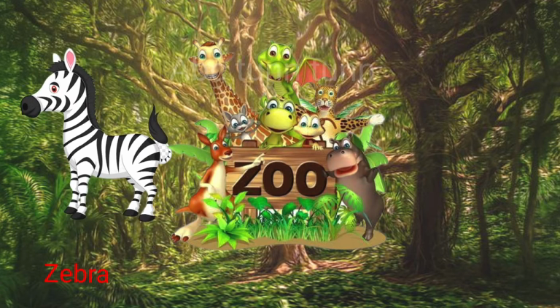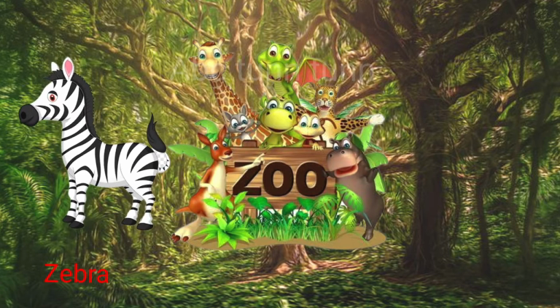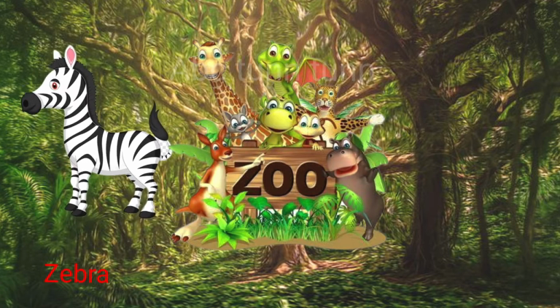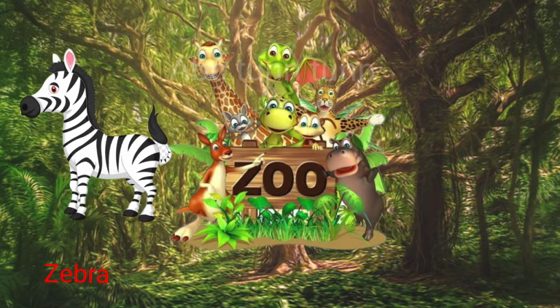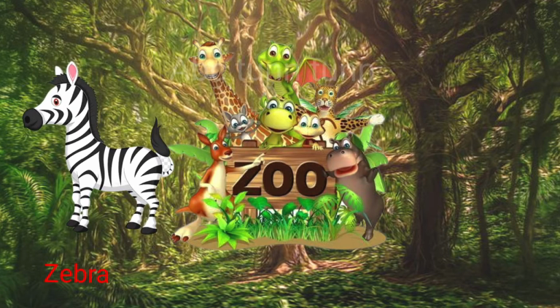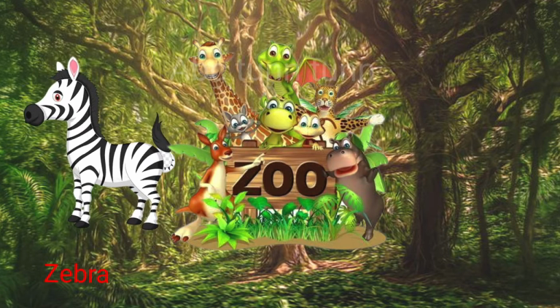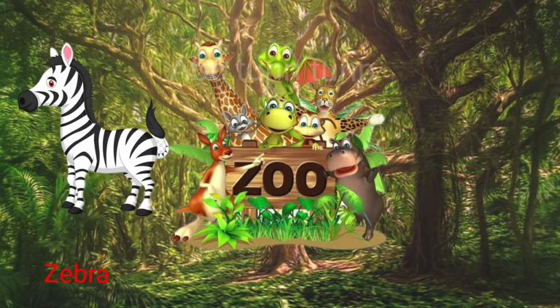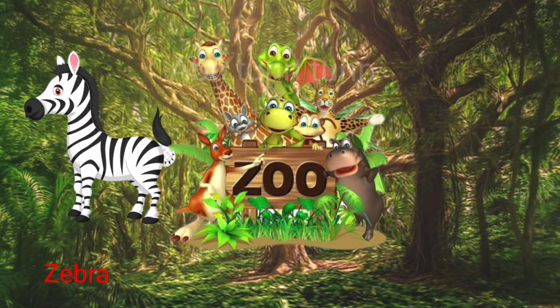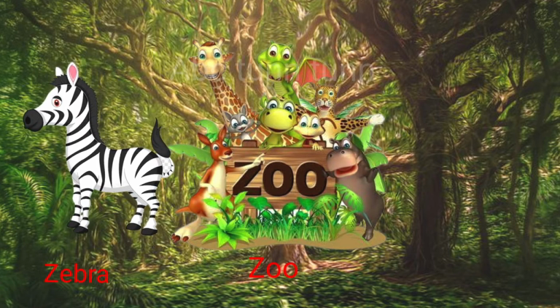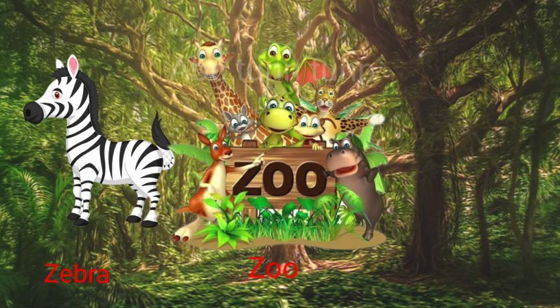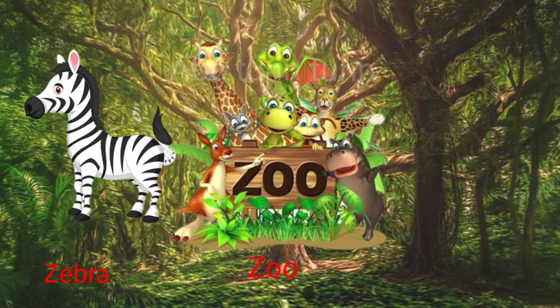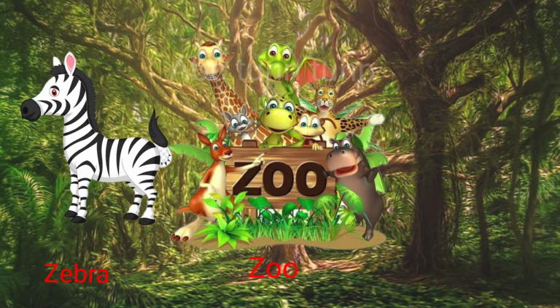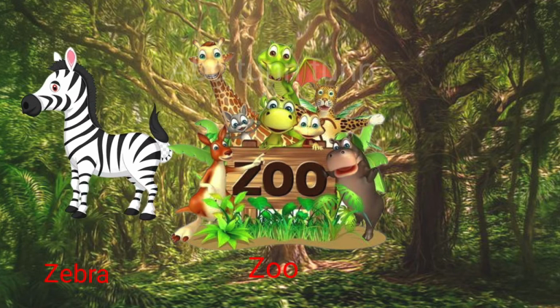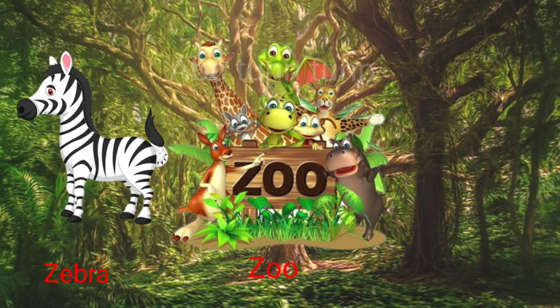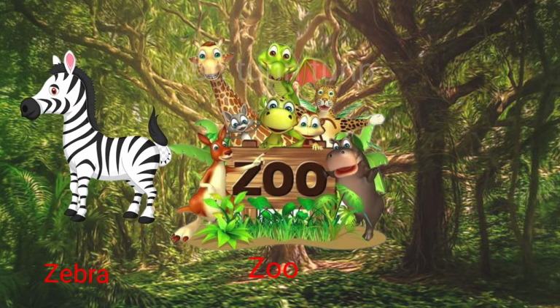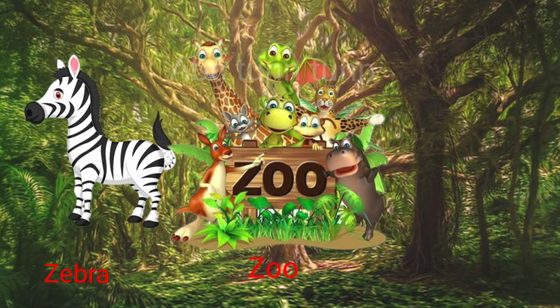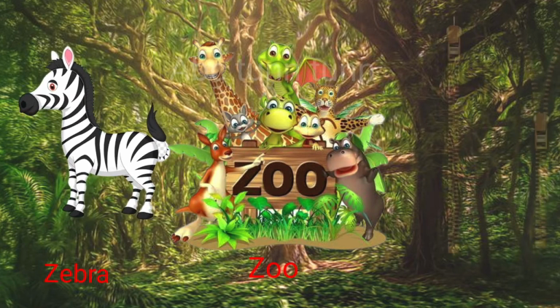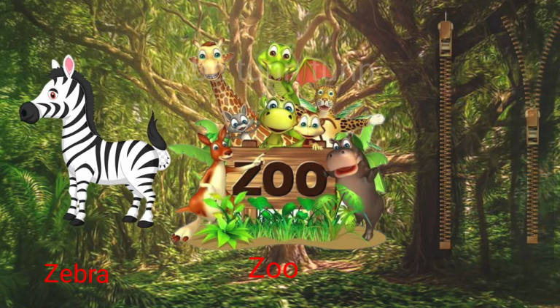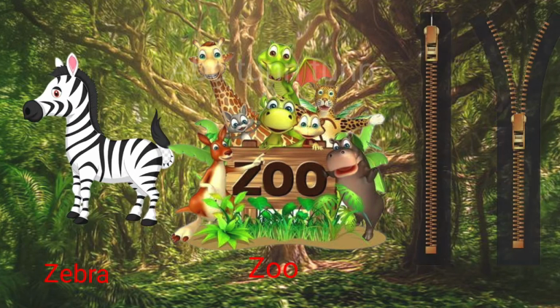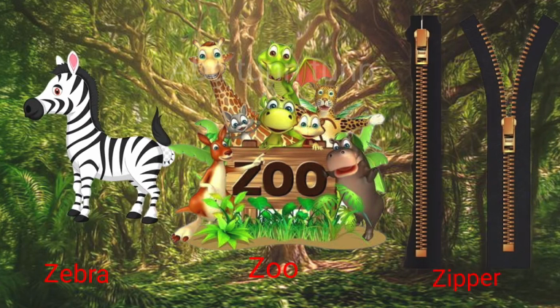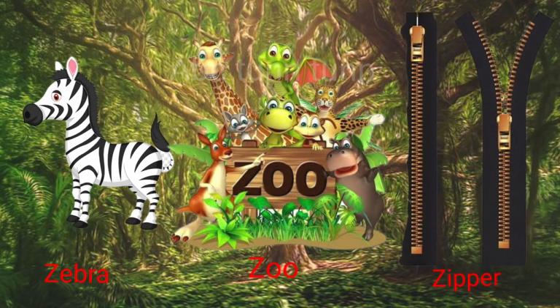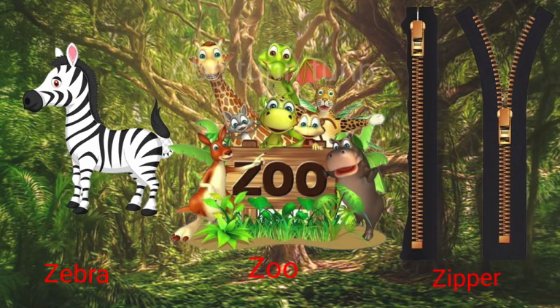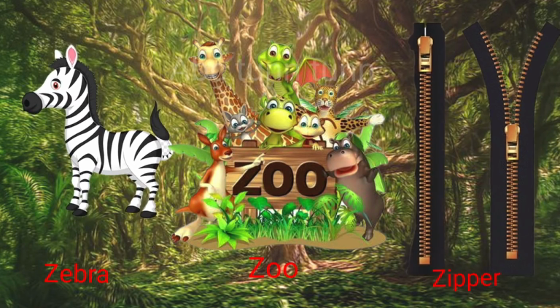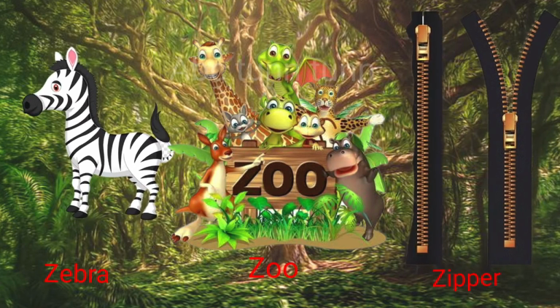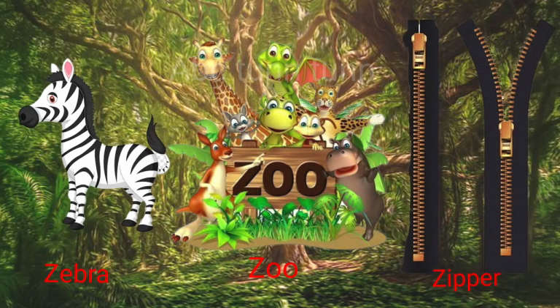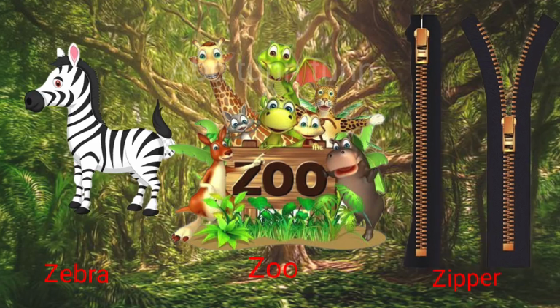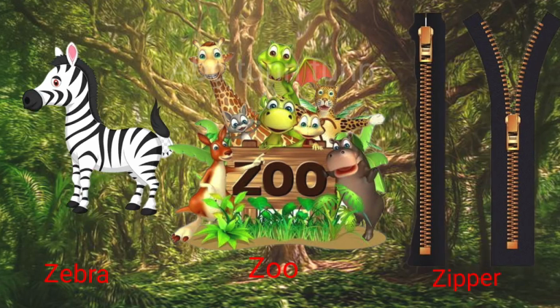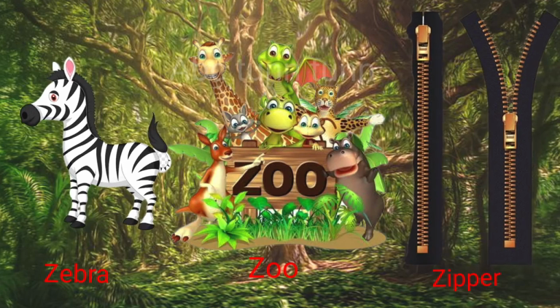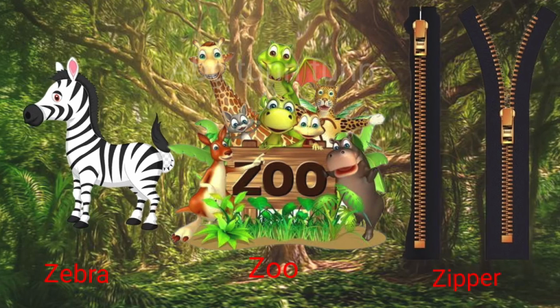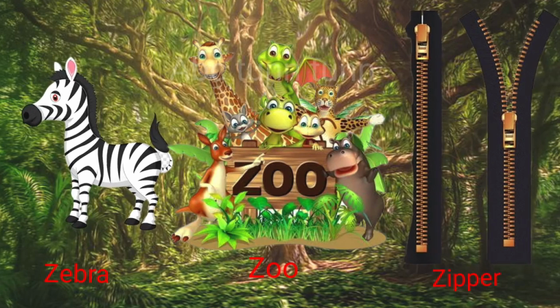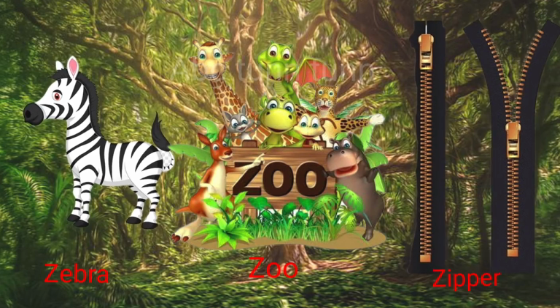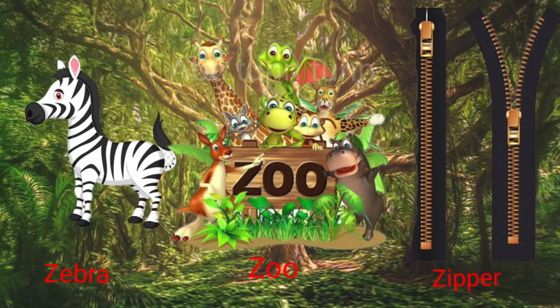Z is for zebra. Z is for zoo. Z is for zipper. Z, z, z.